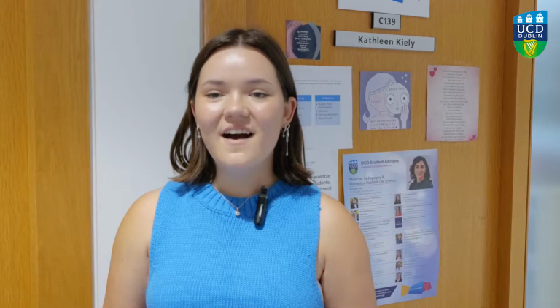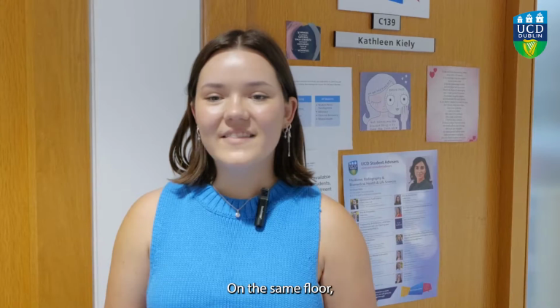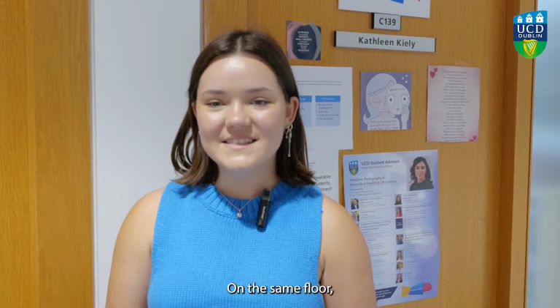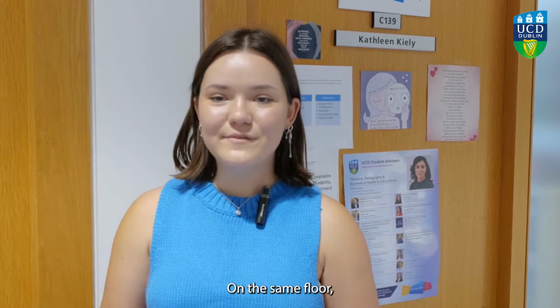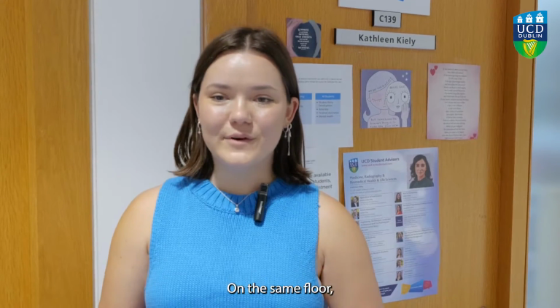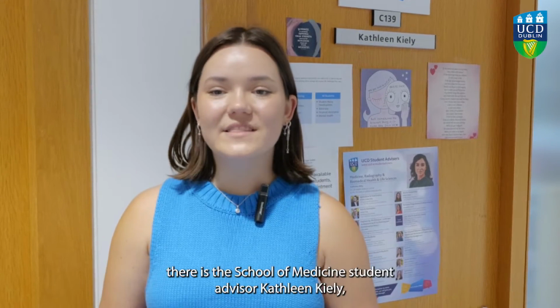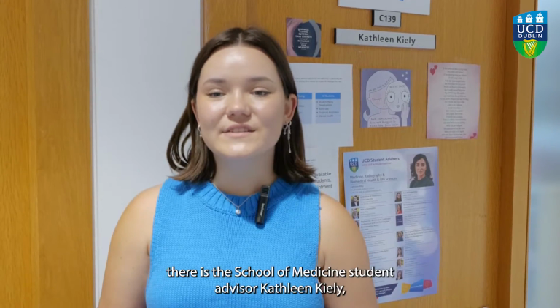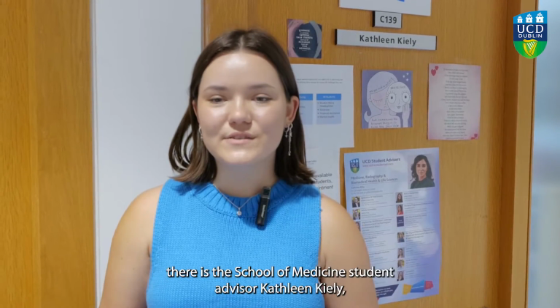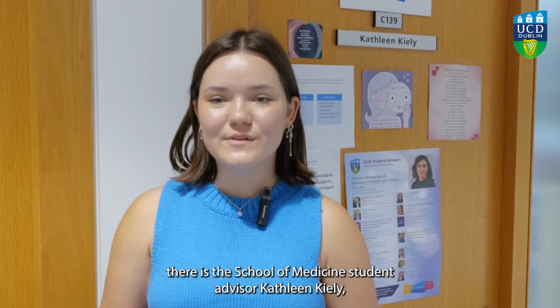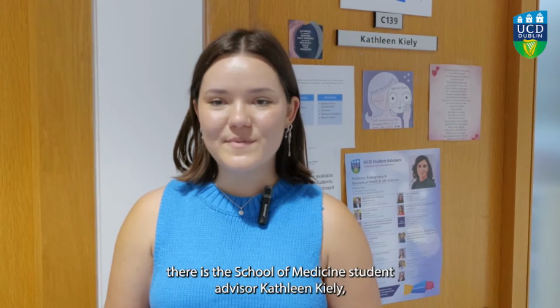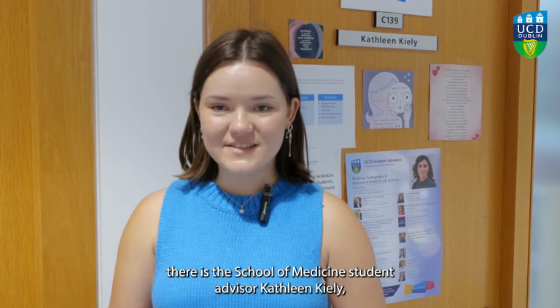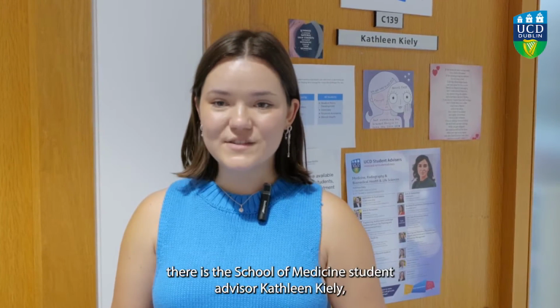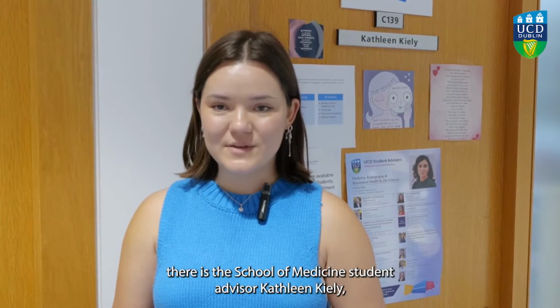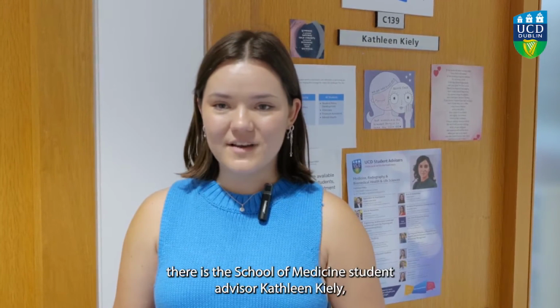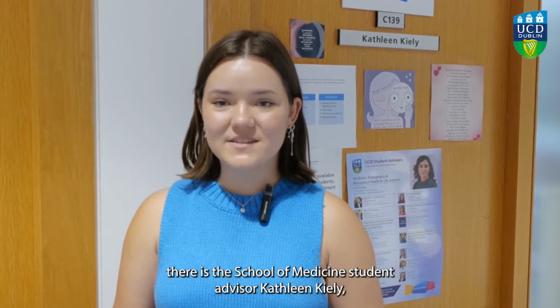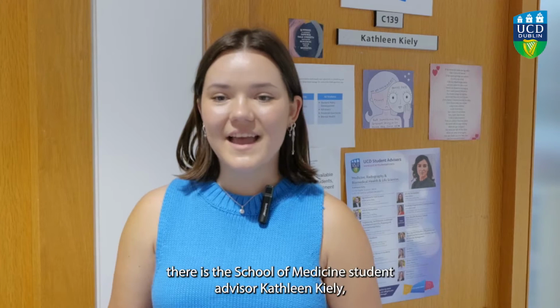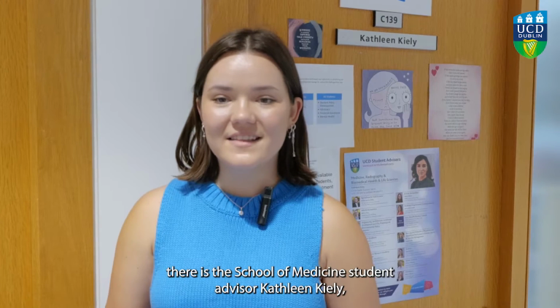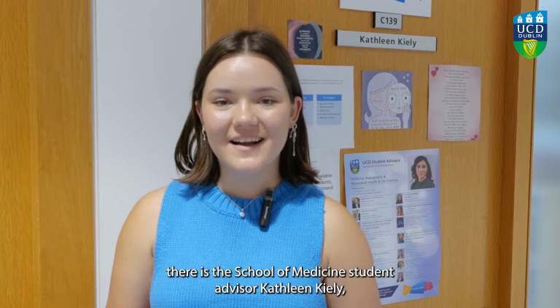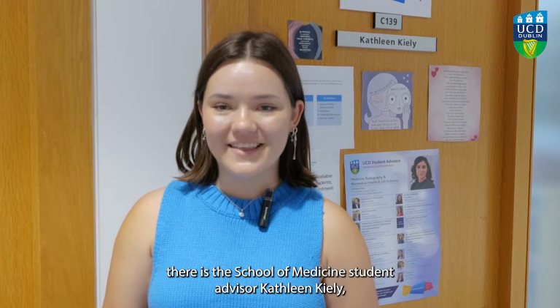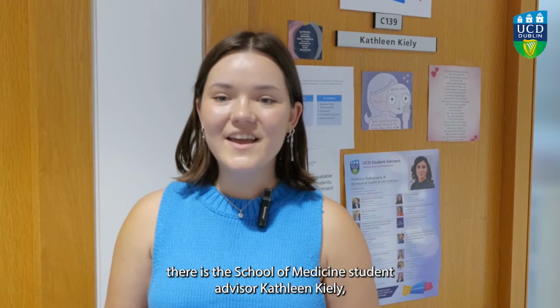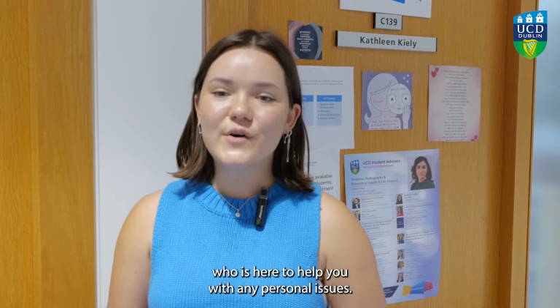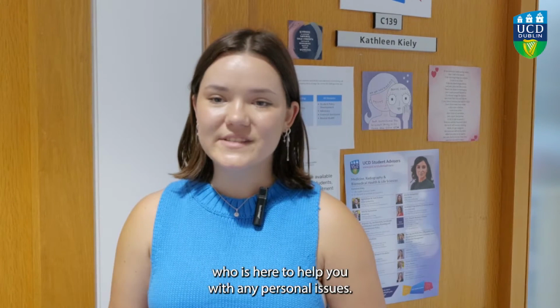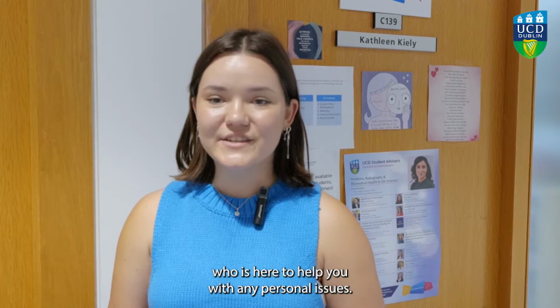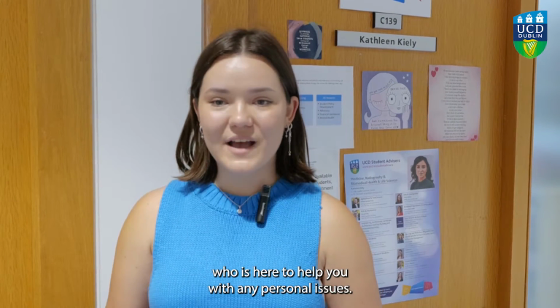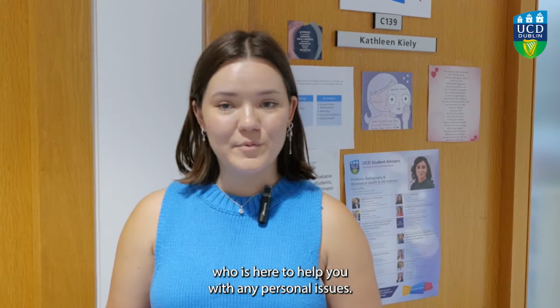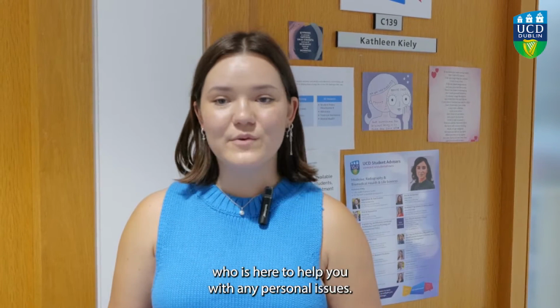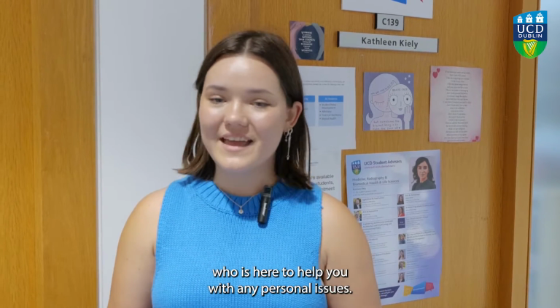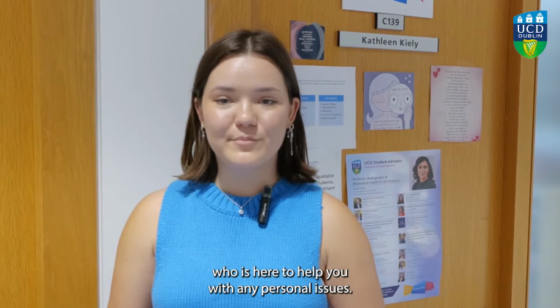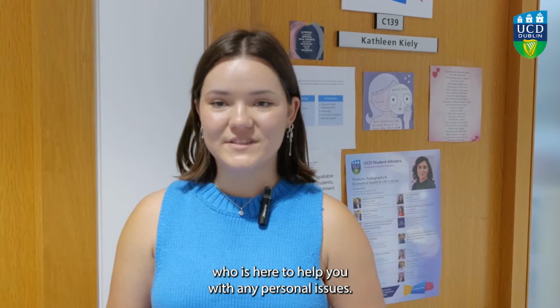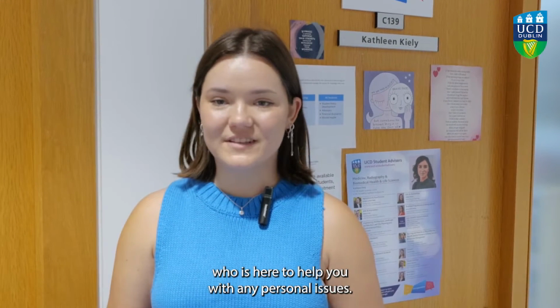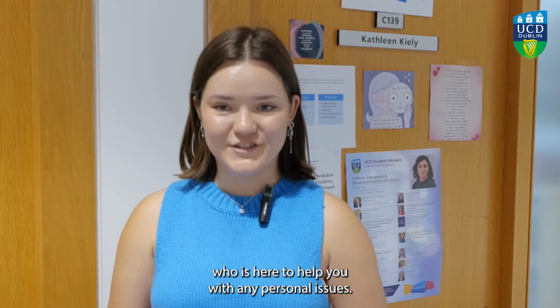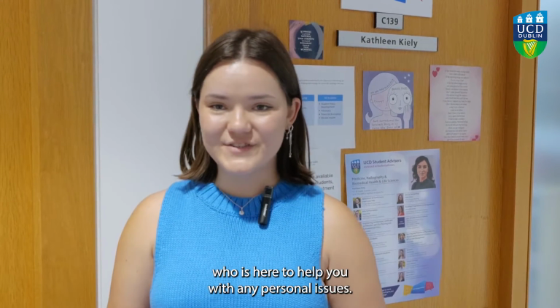On the same floor, there is your School of Medicine Student Advisor, Kathleen Kiley, who is here to help you with any personal issues.